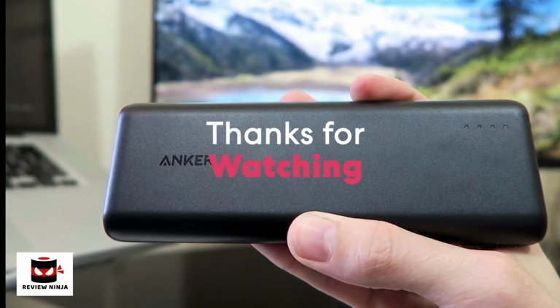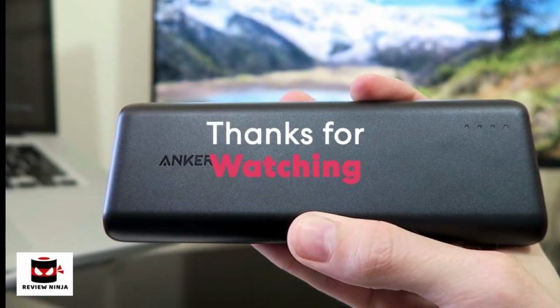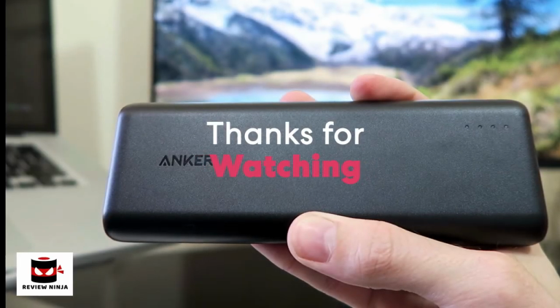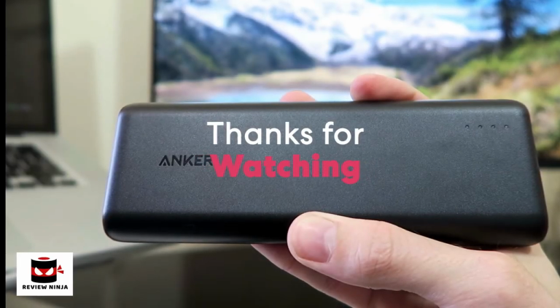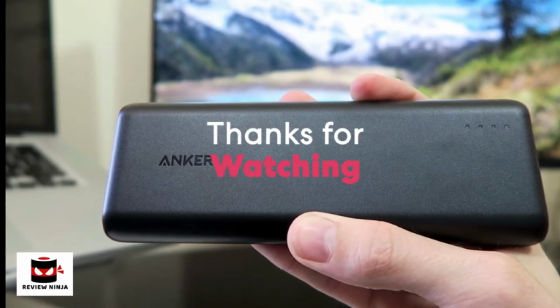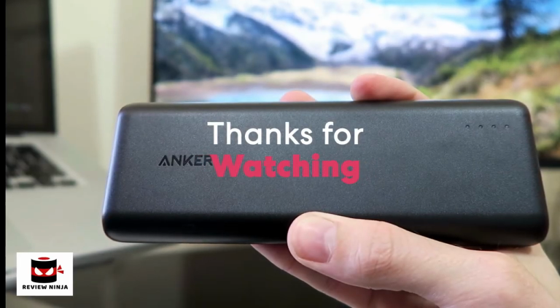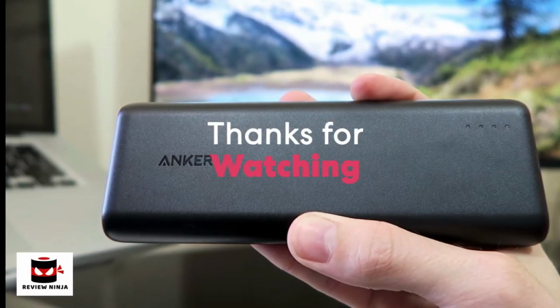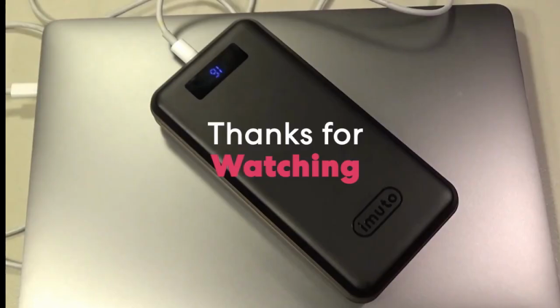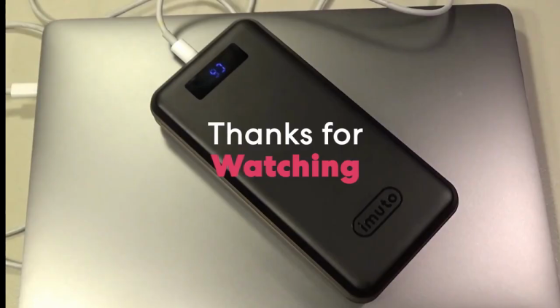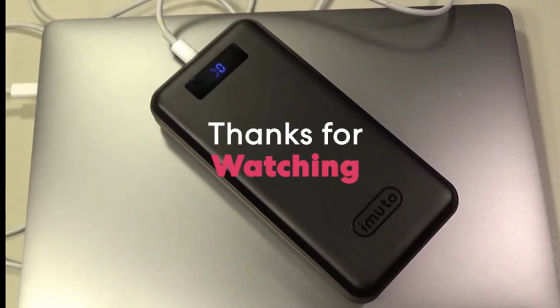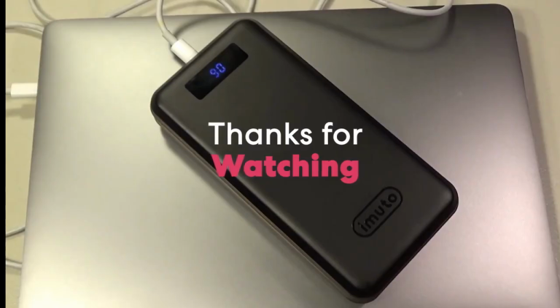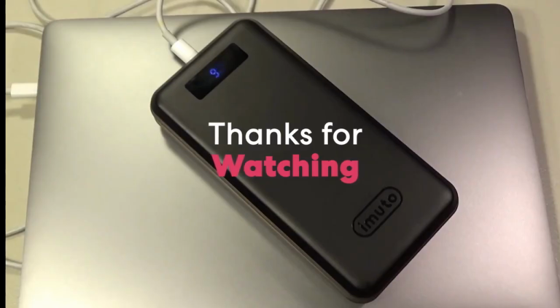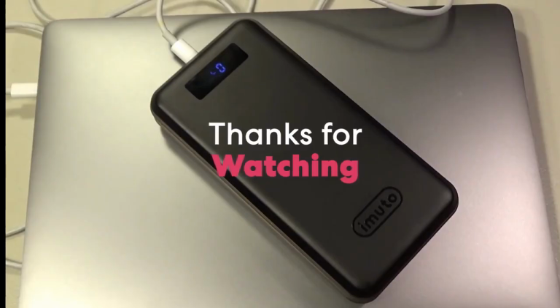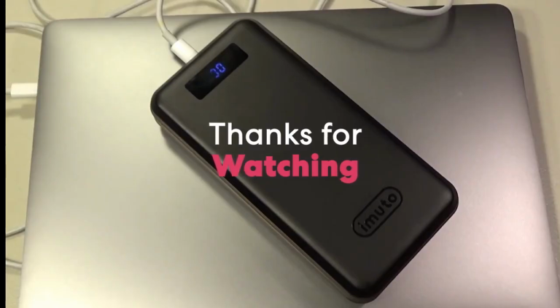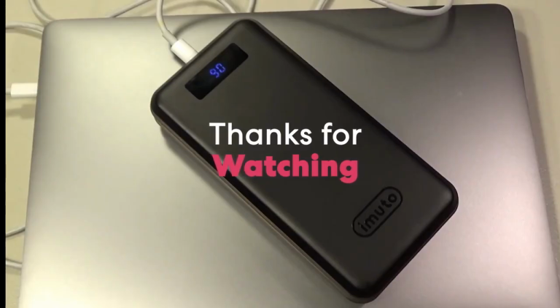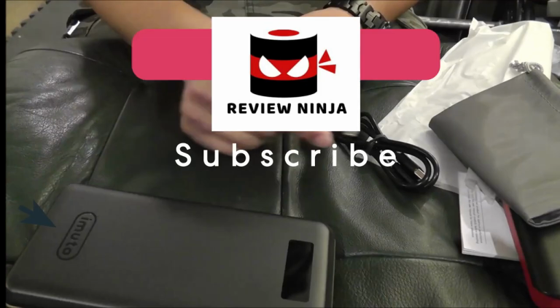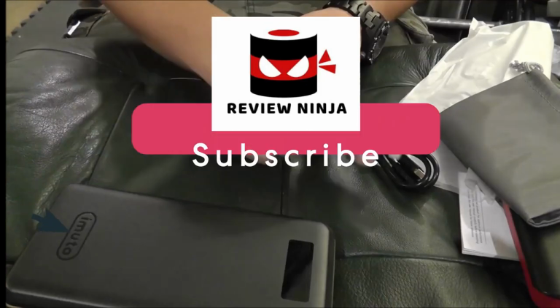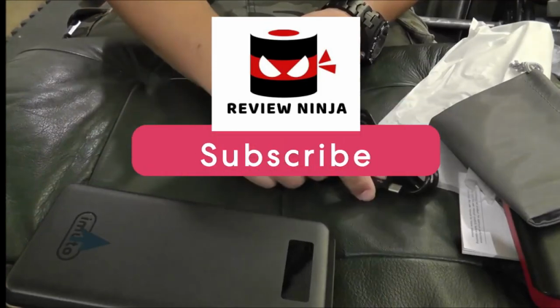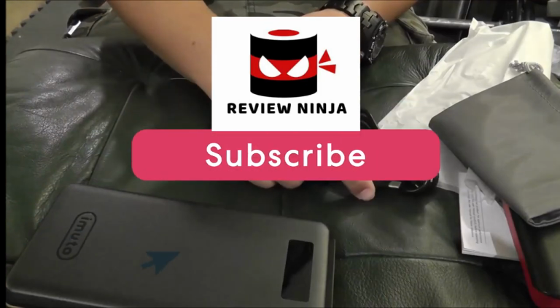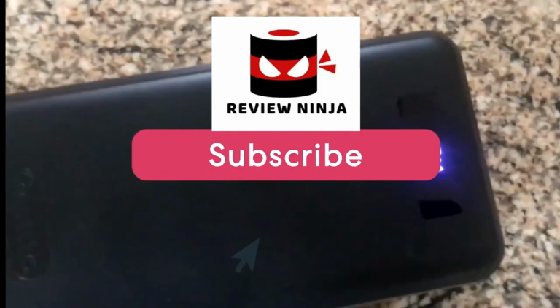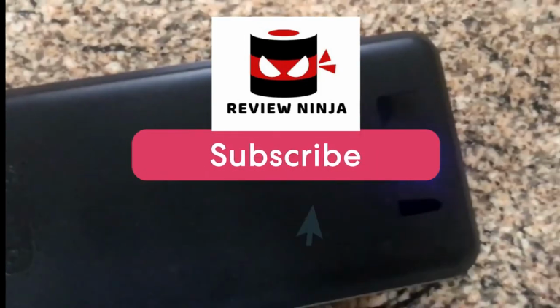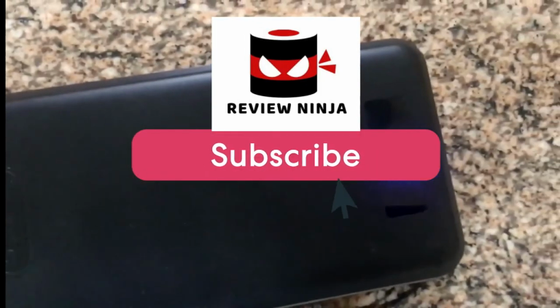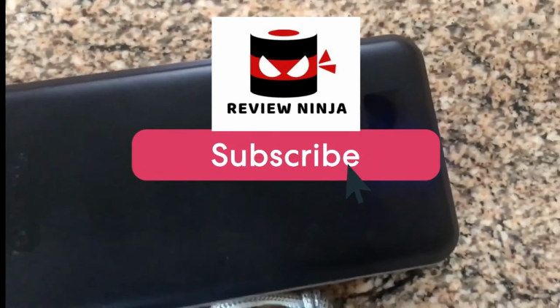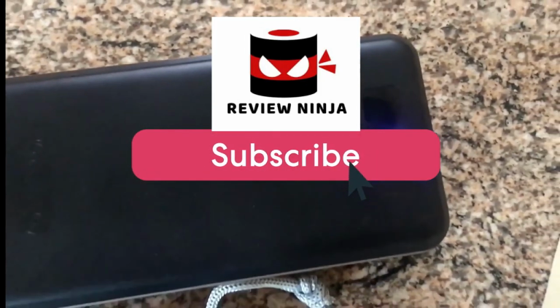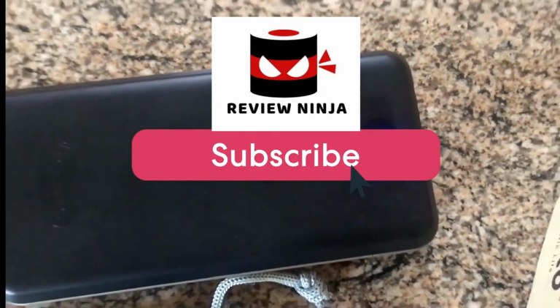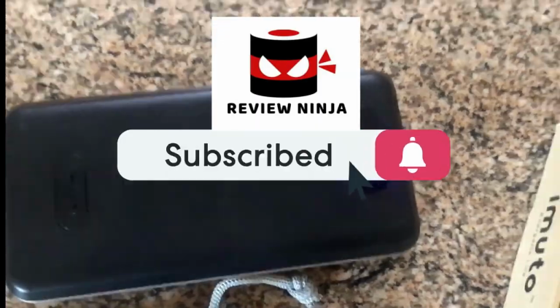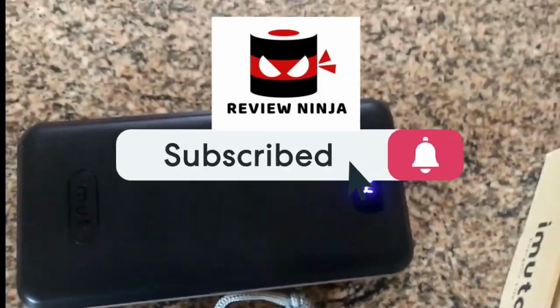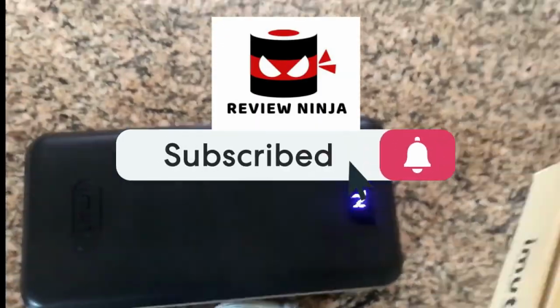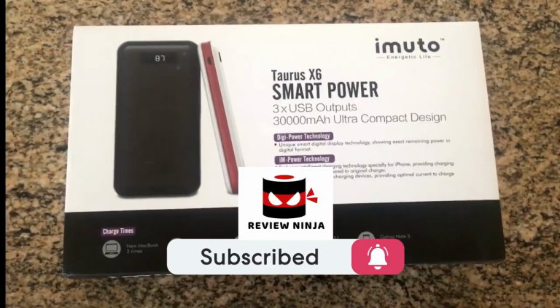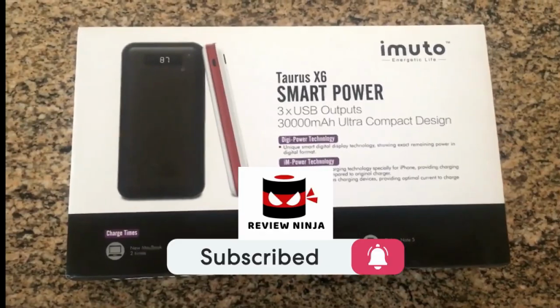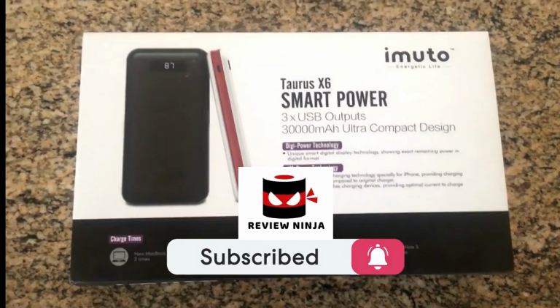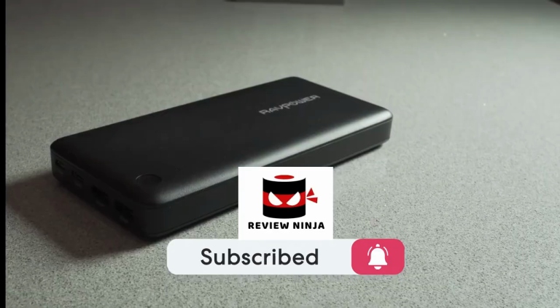Thanks for watching the video. We hope you found it useful. Be sure to leave a like and subscribe to the channel. Catch you soon.